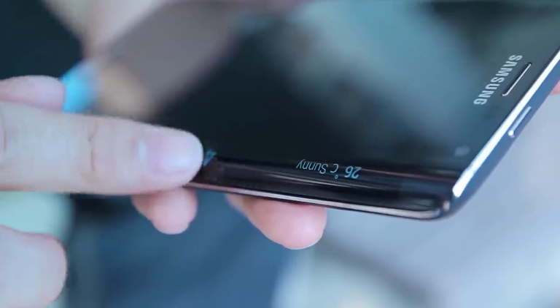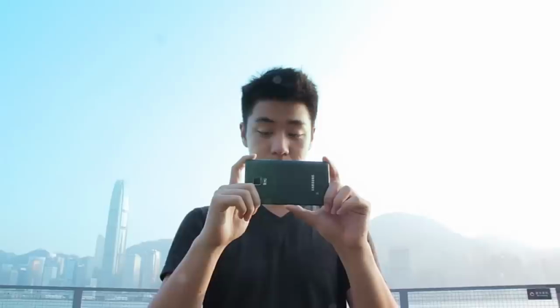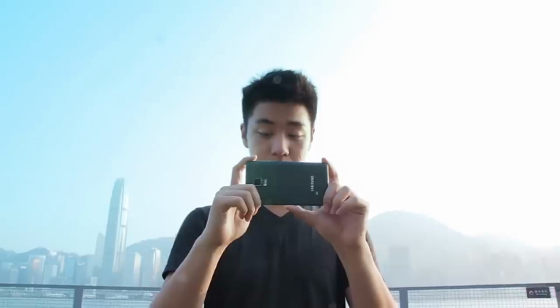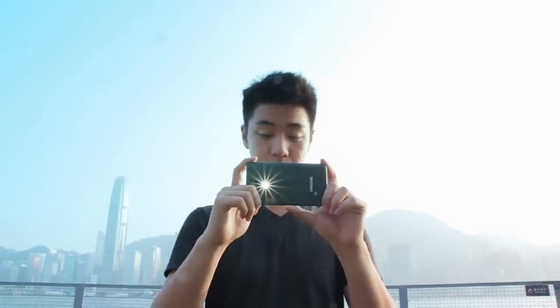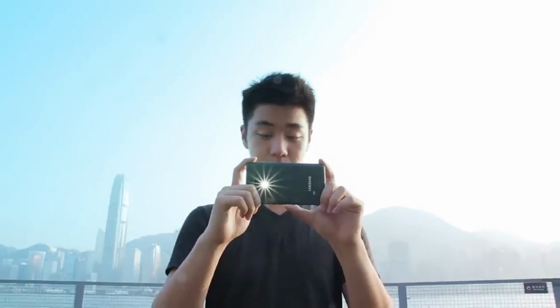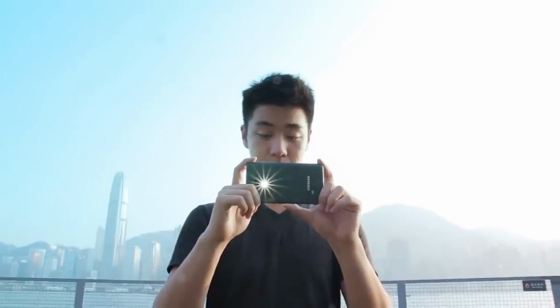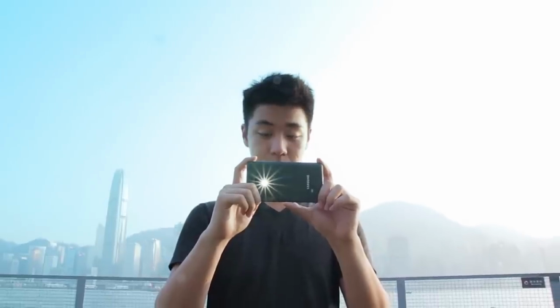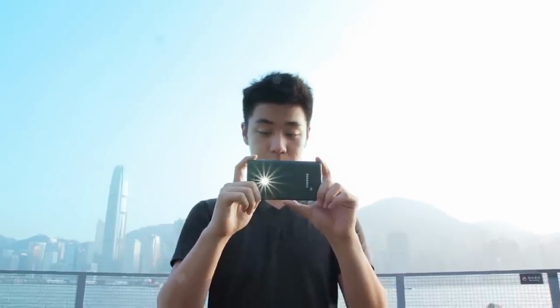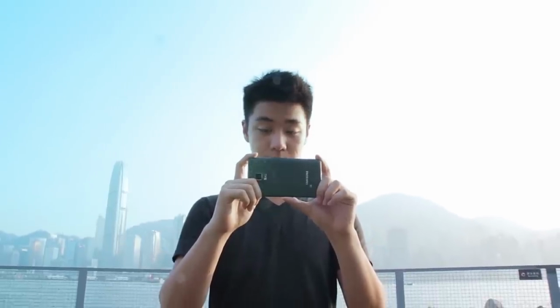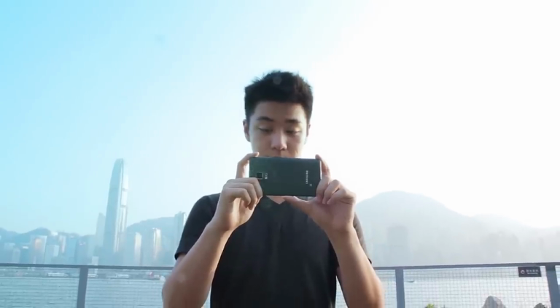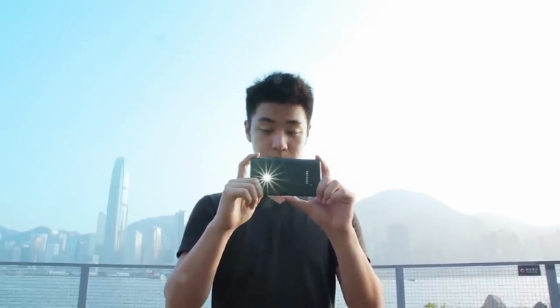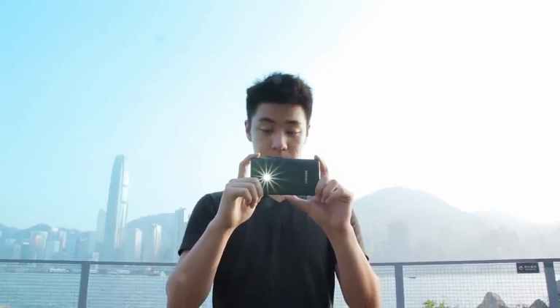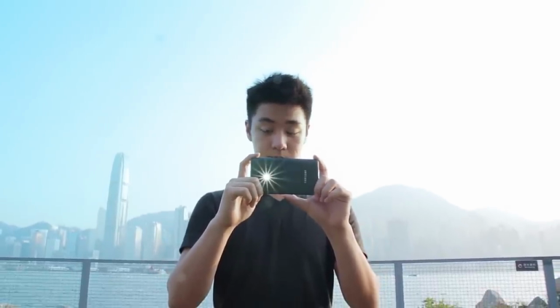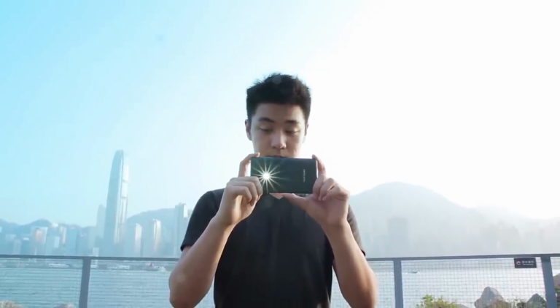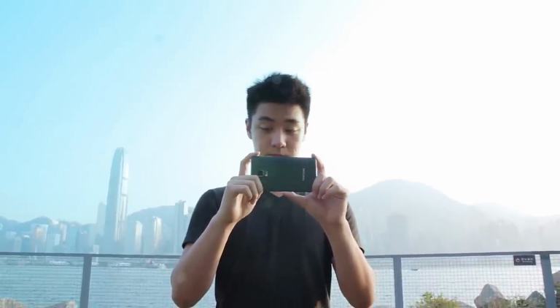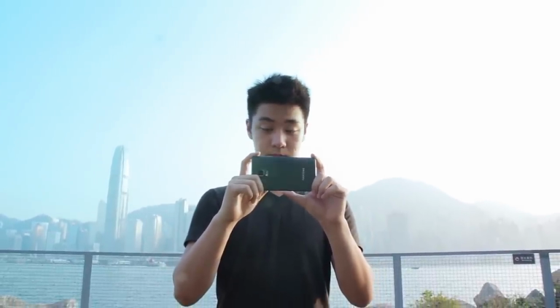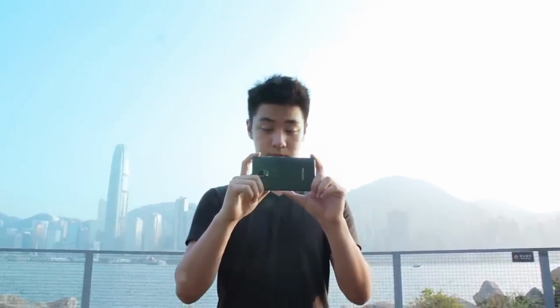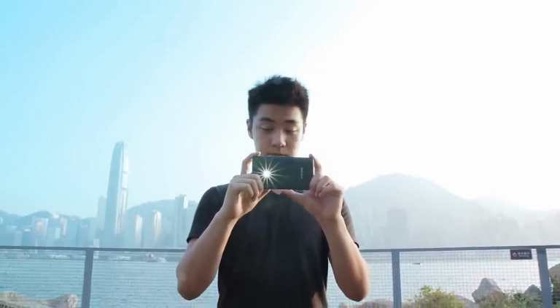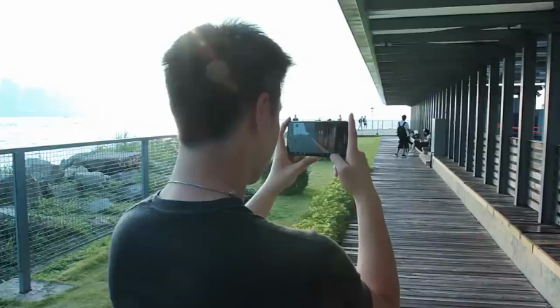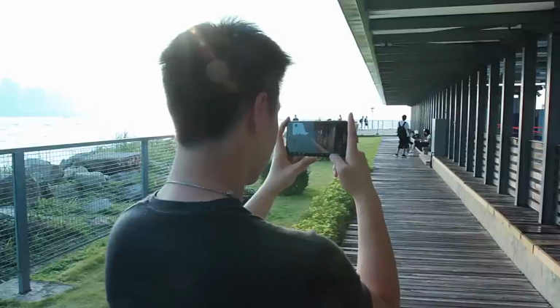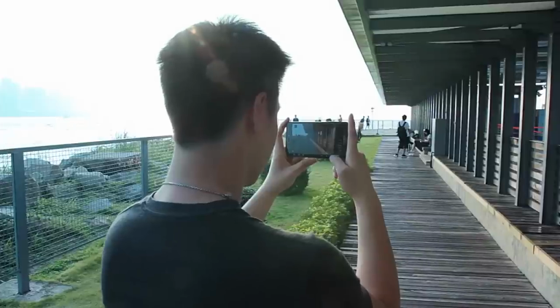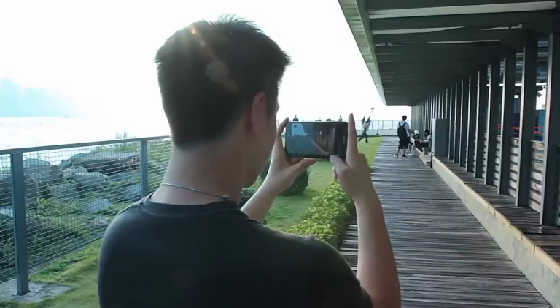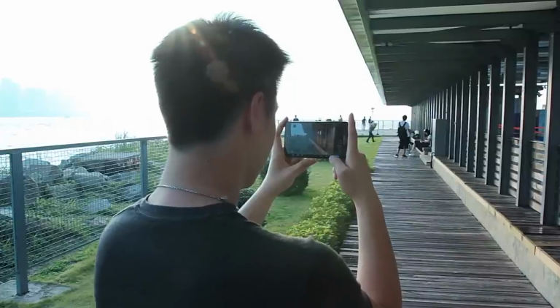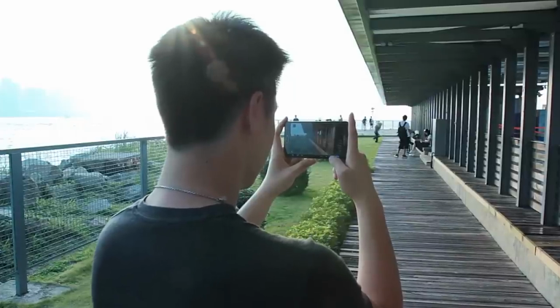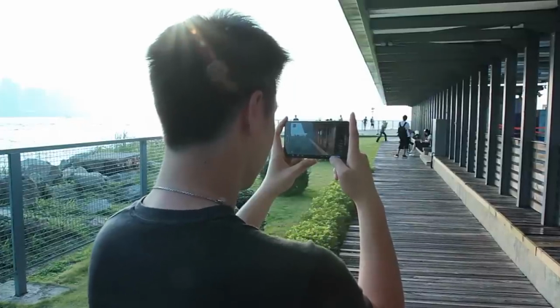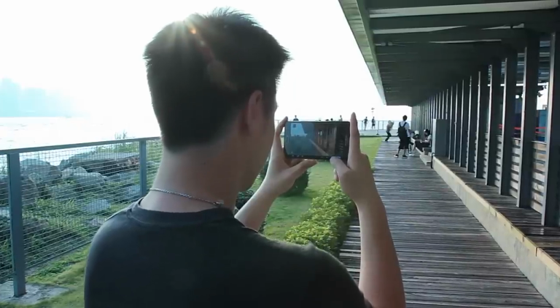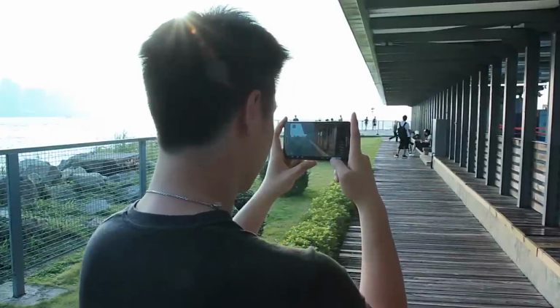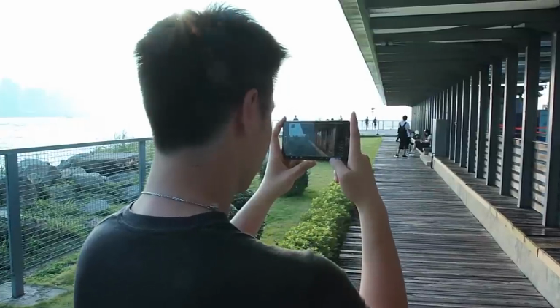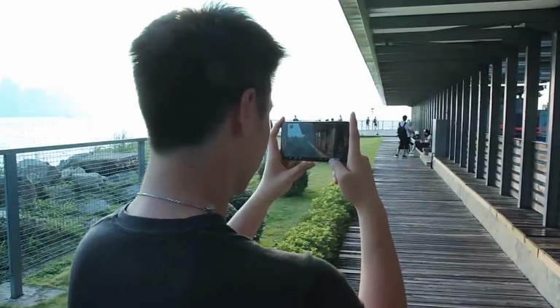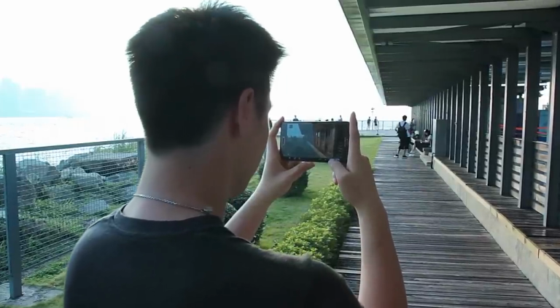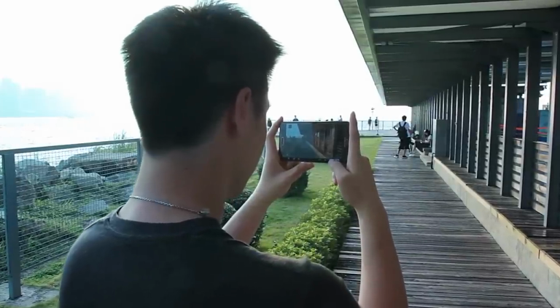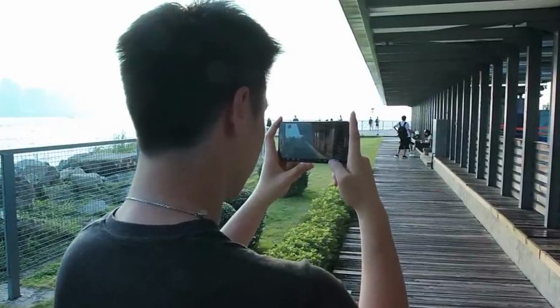Like taking pictures — the Note Edge also makes for a great camera experience, with an updated app that leaves you with a totally clear viewfinder.